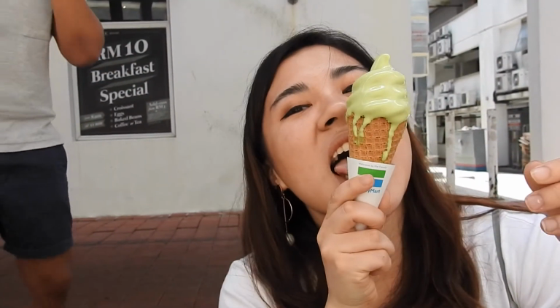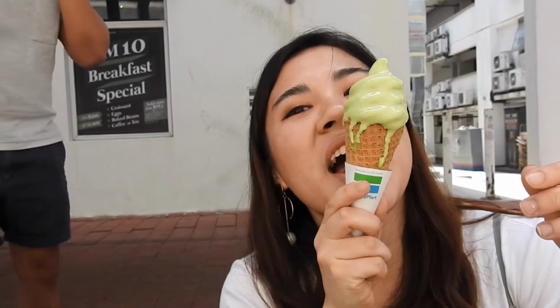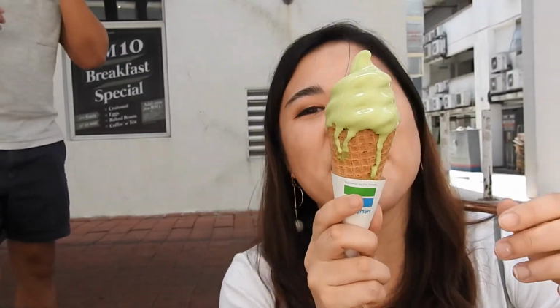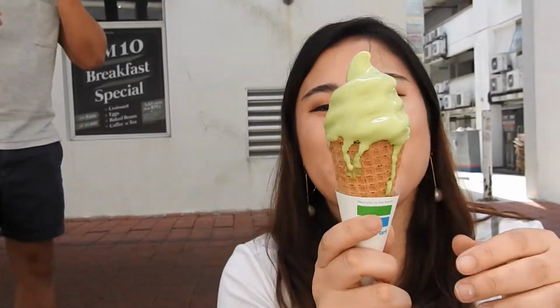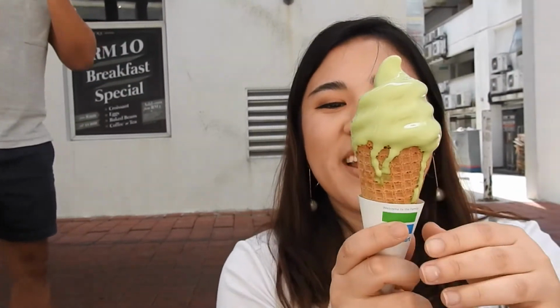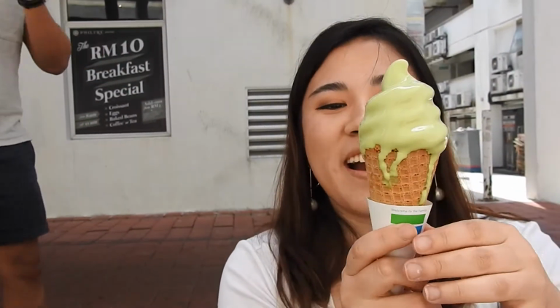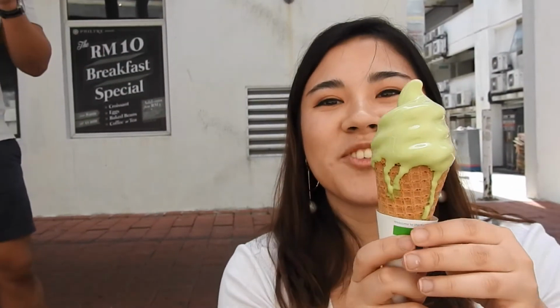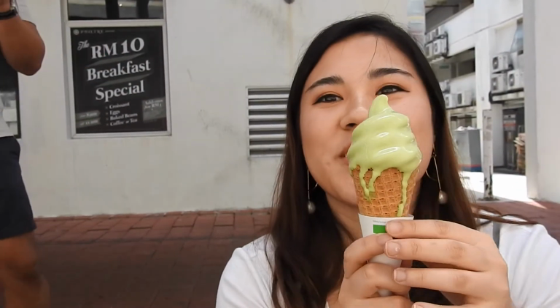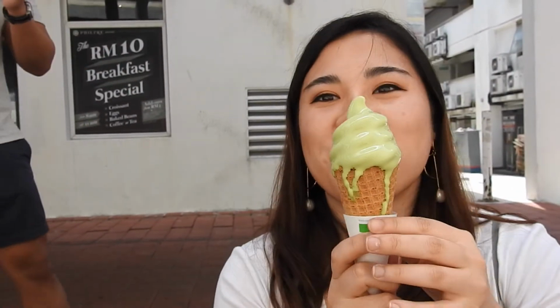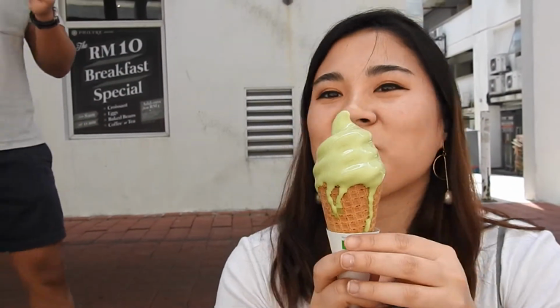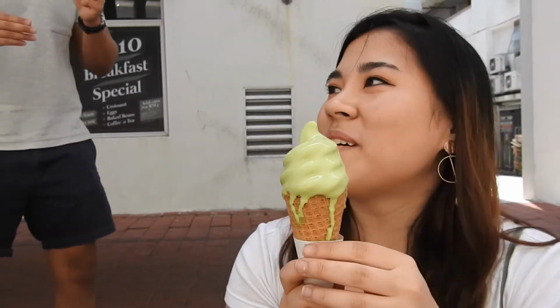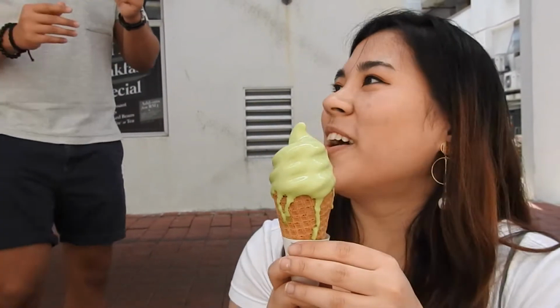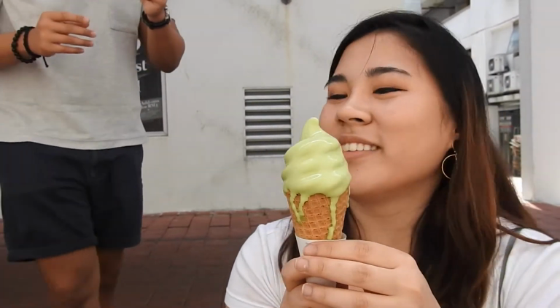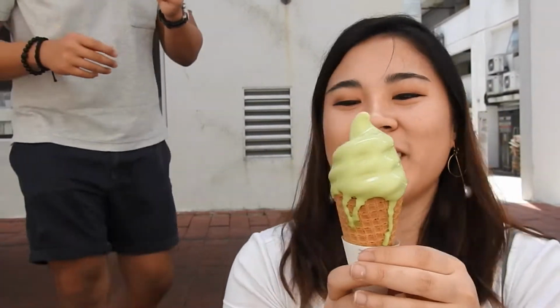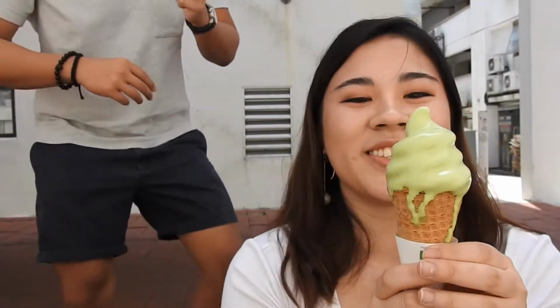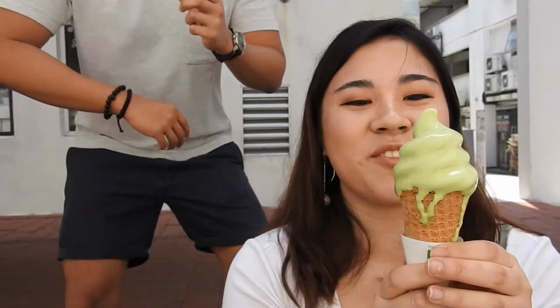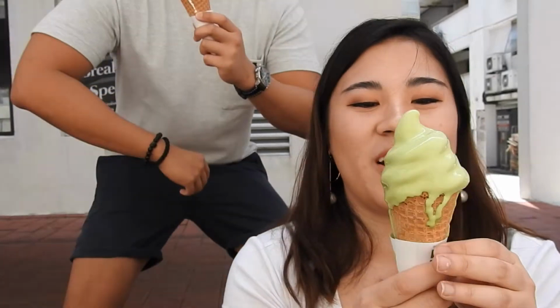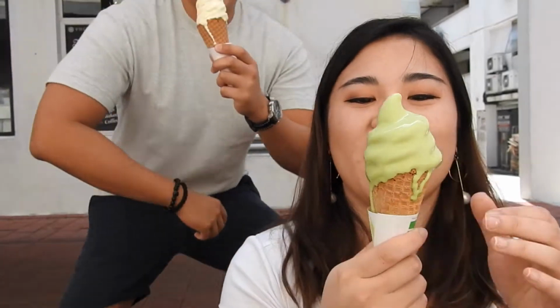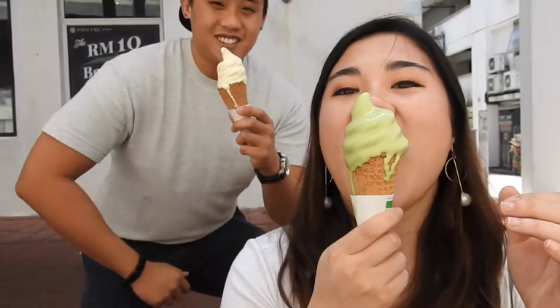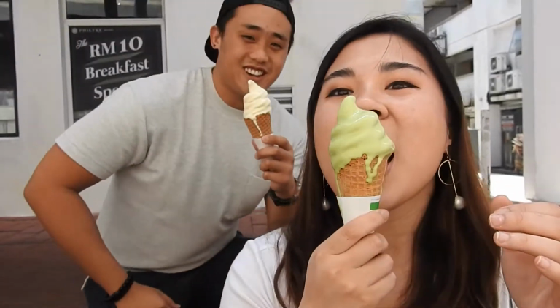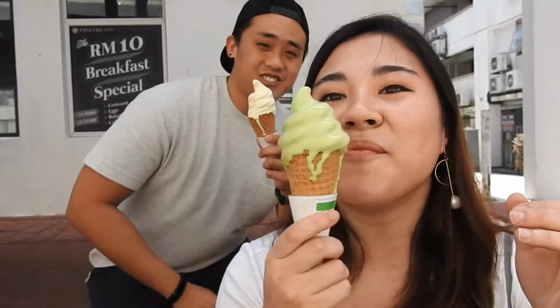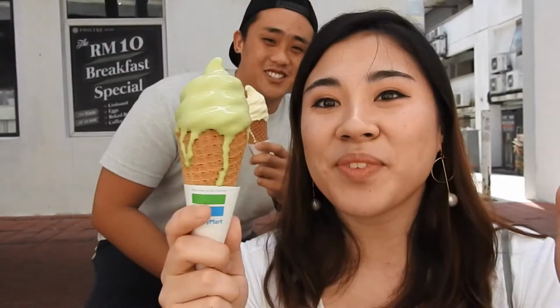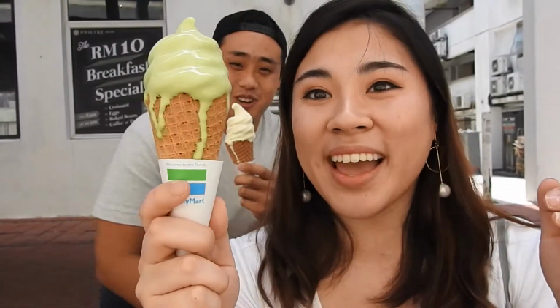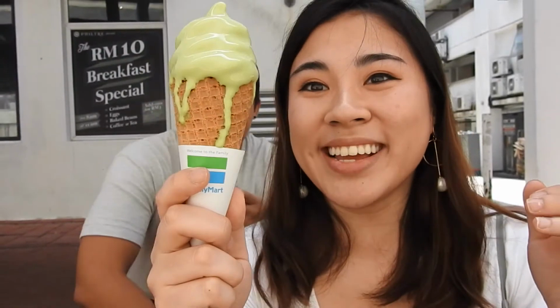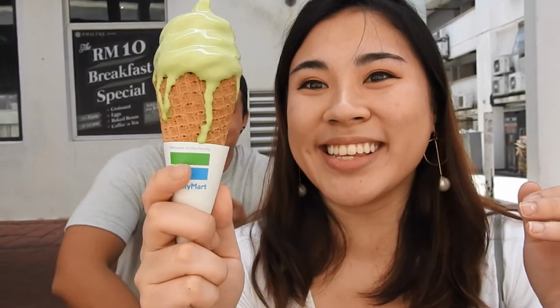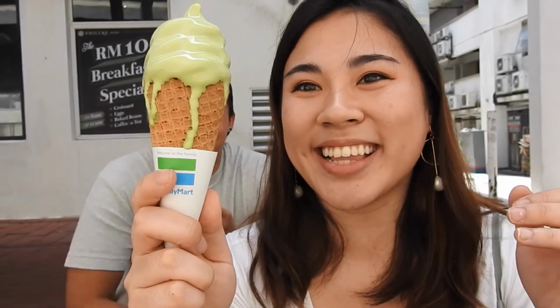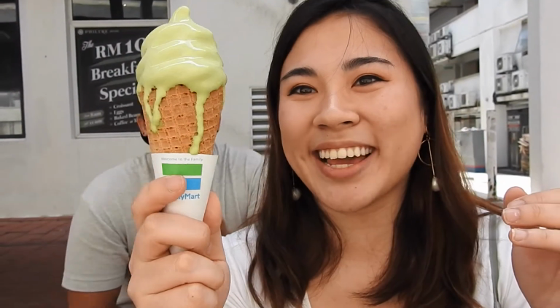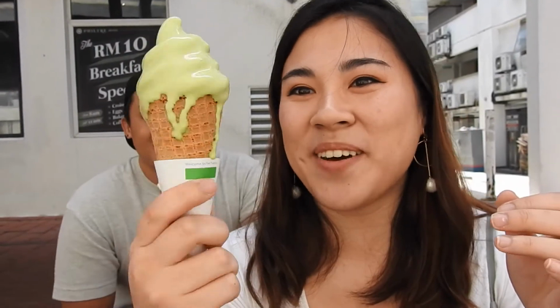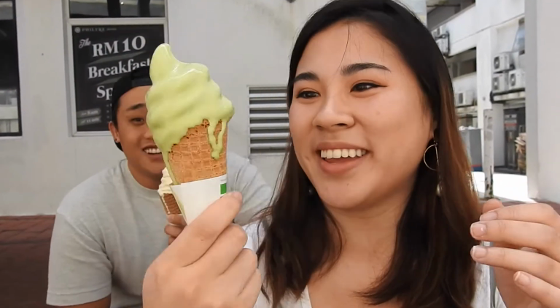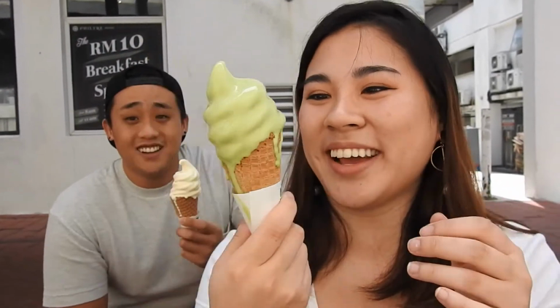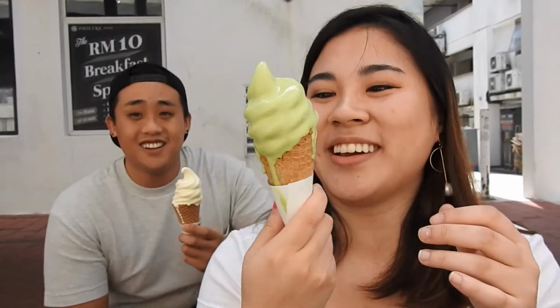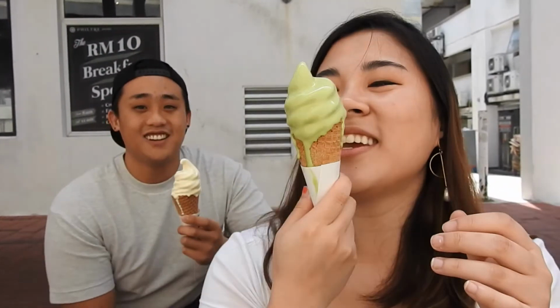Okay, we're trying our ice cream. Come on, you have to squat. And it's like melting like crazy.